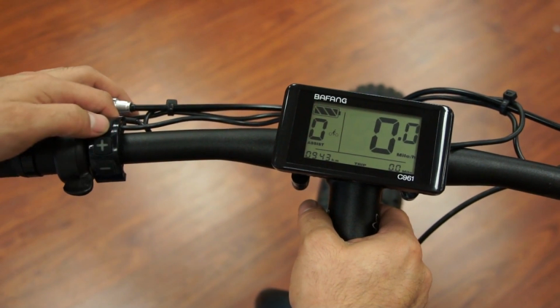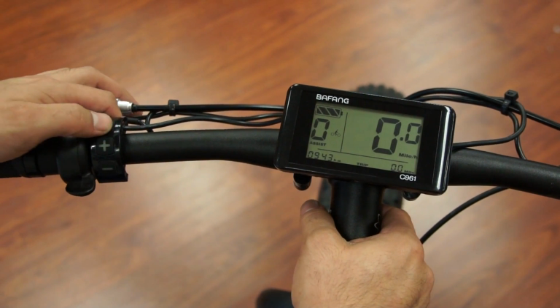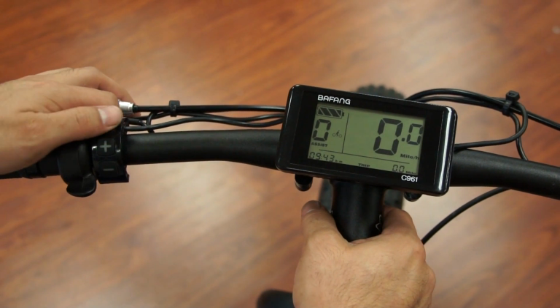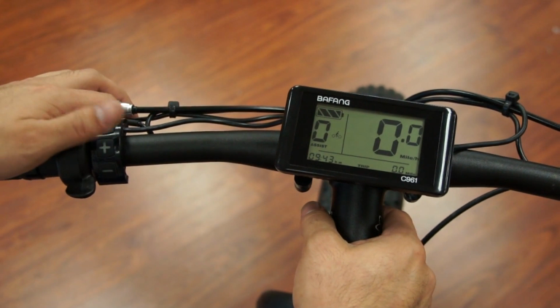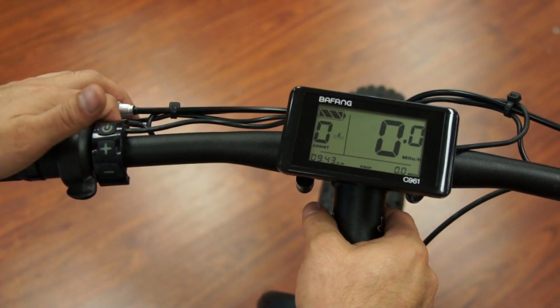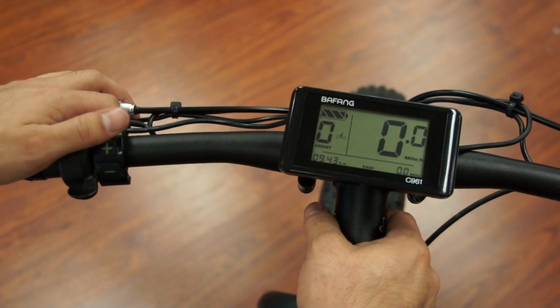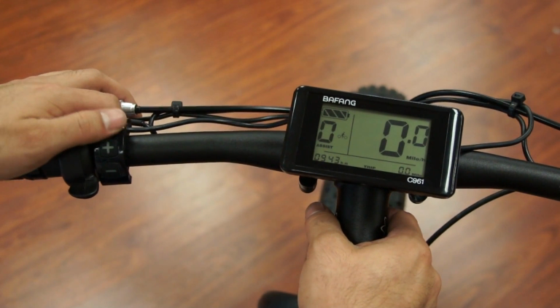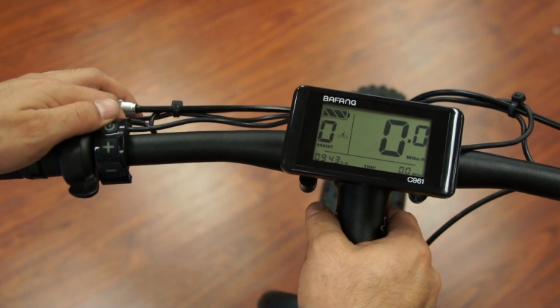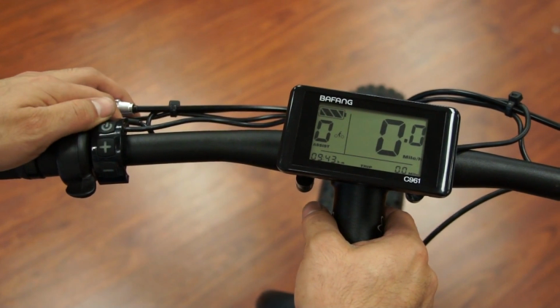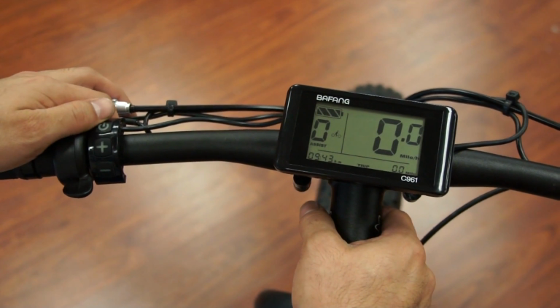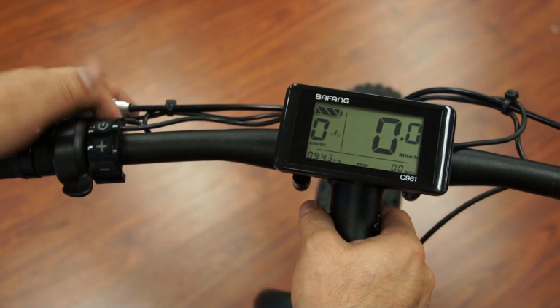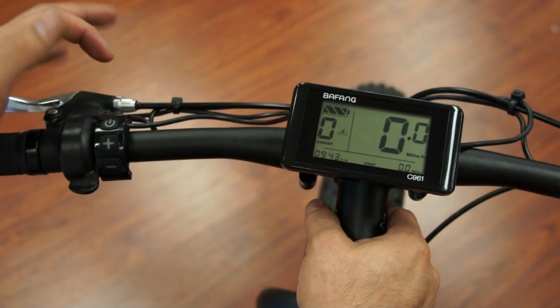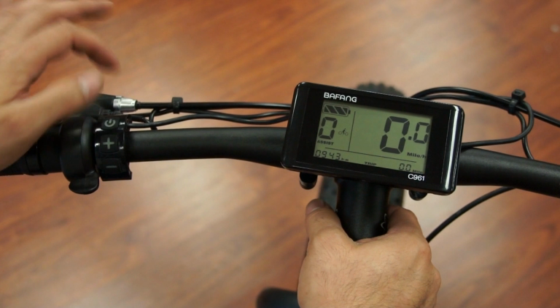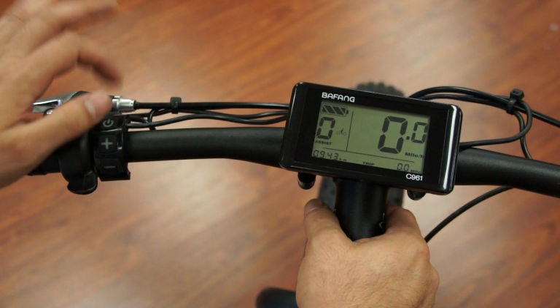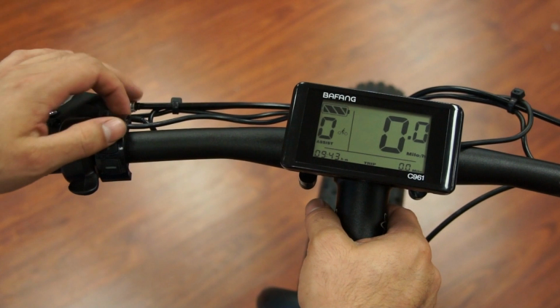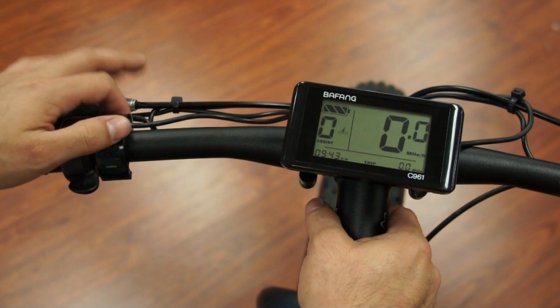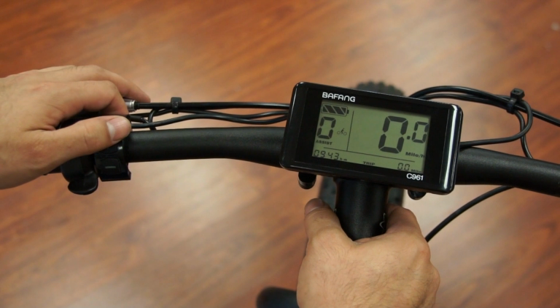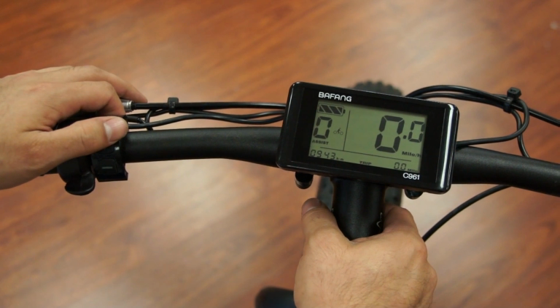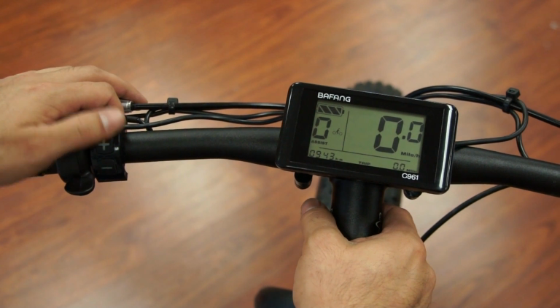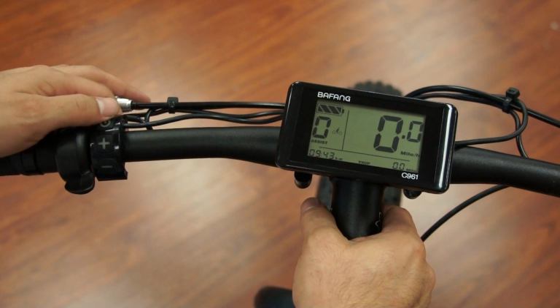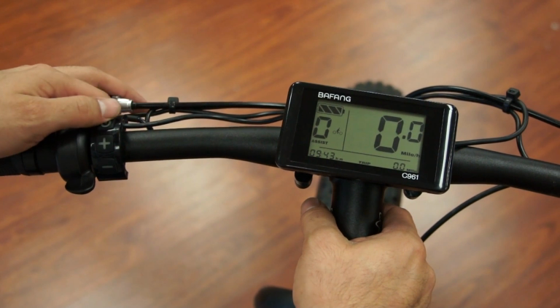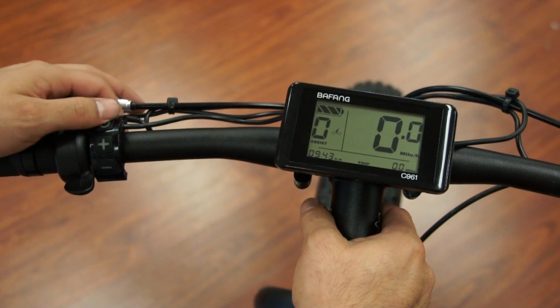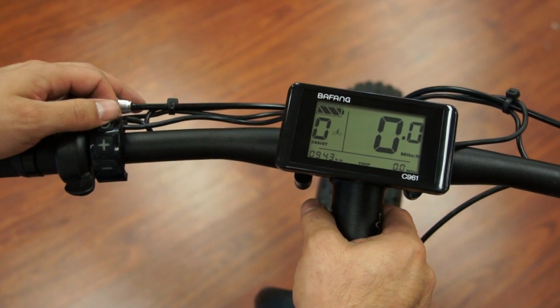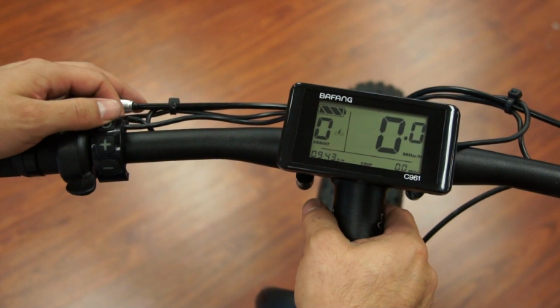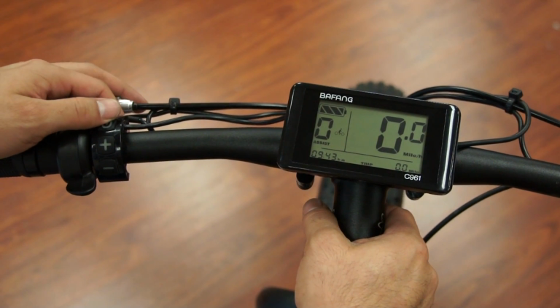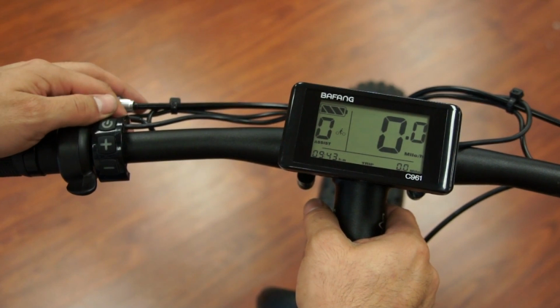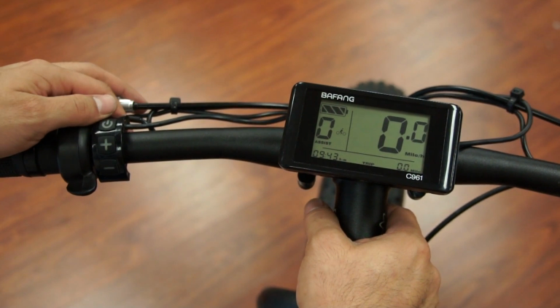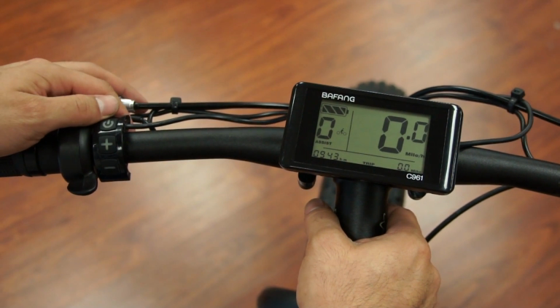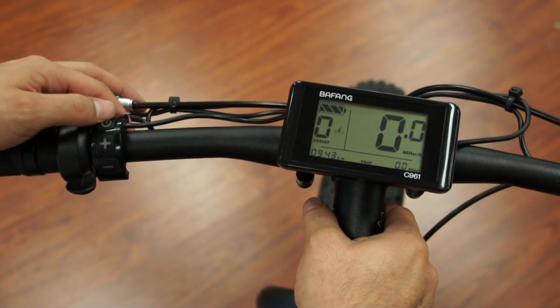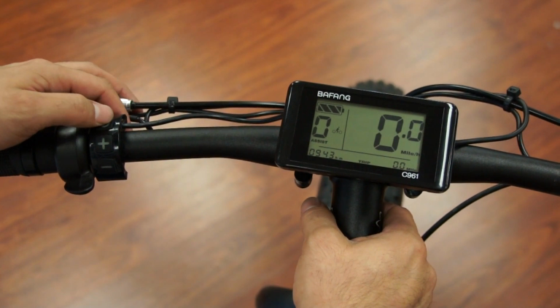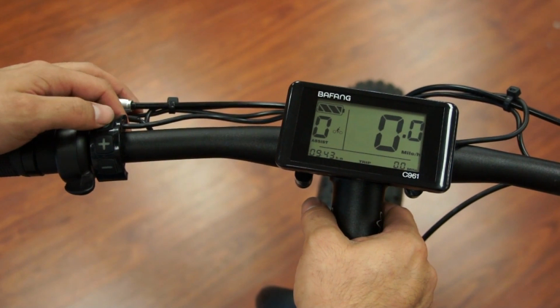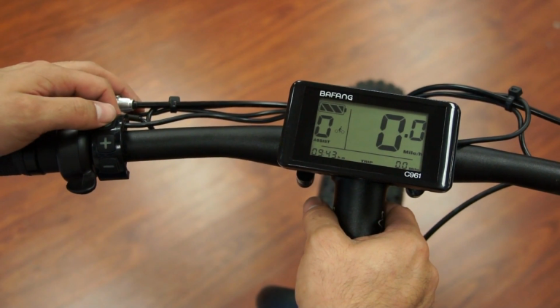And that's how you make those changes to go a little bit more in depth with your Bafang system.